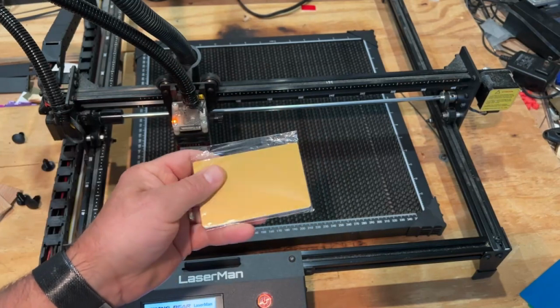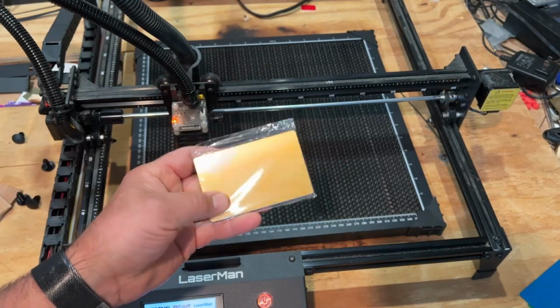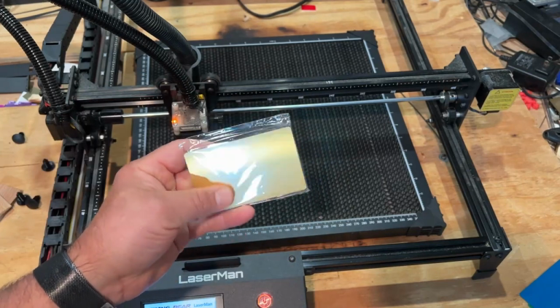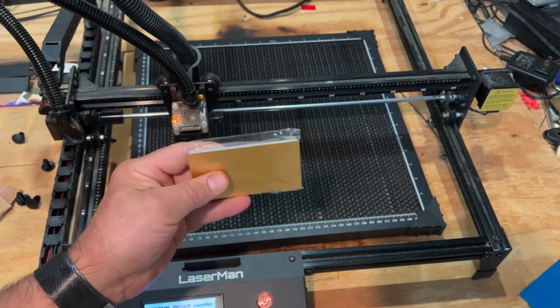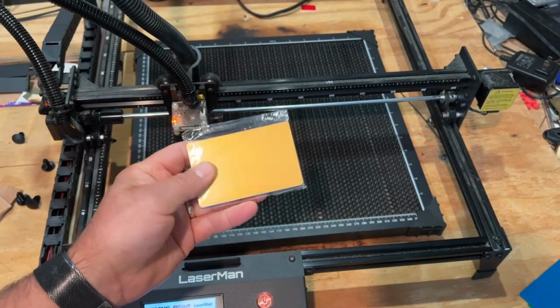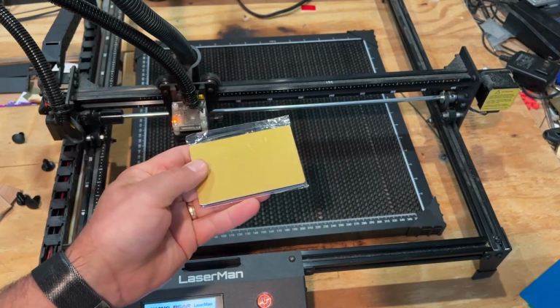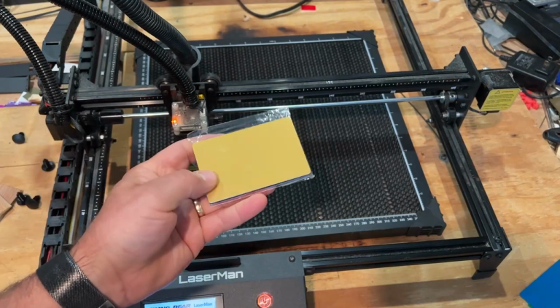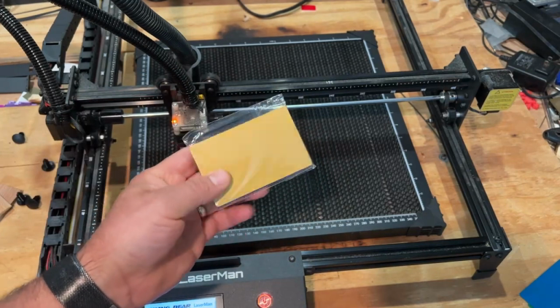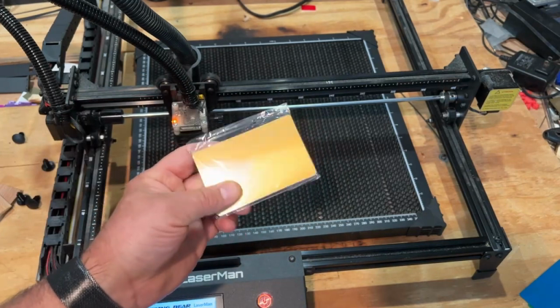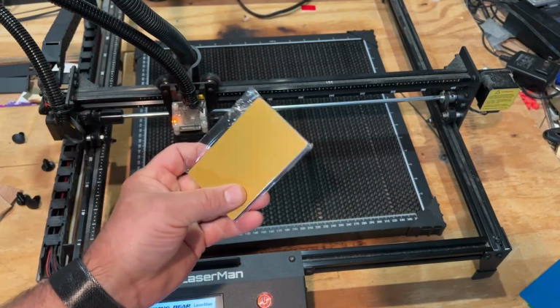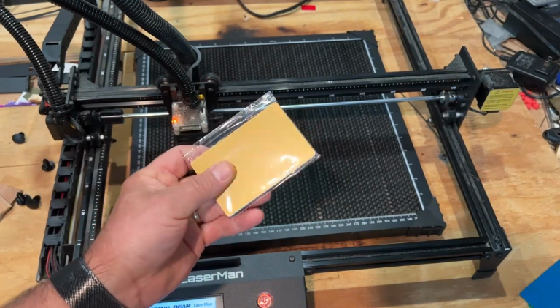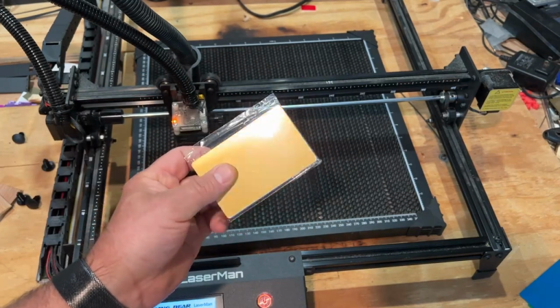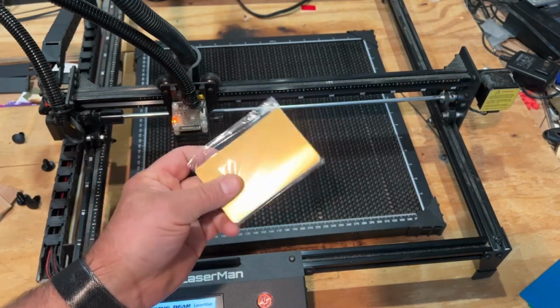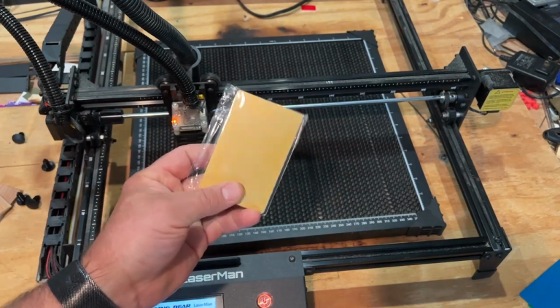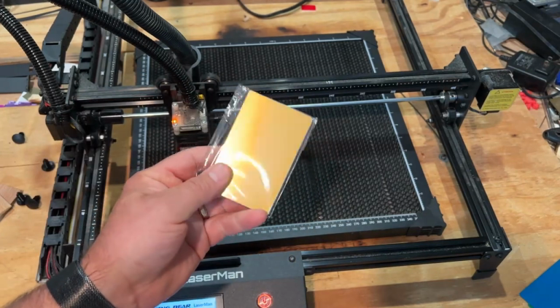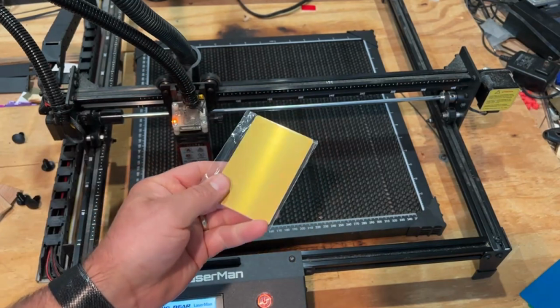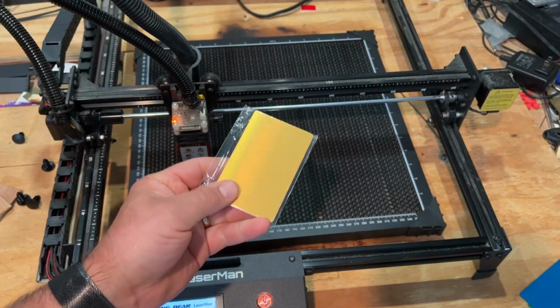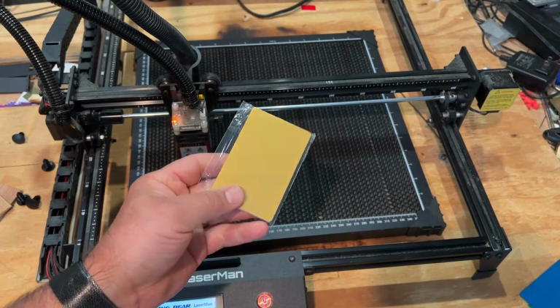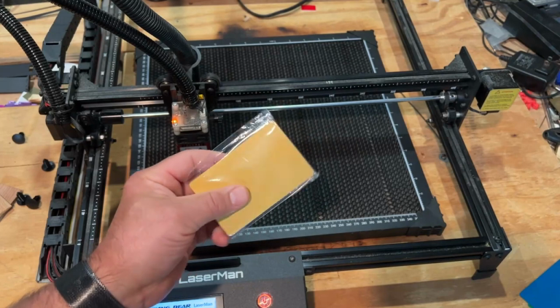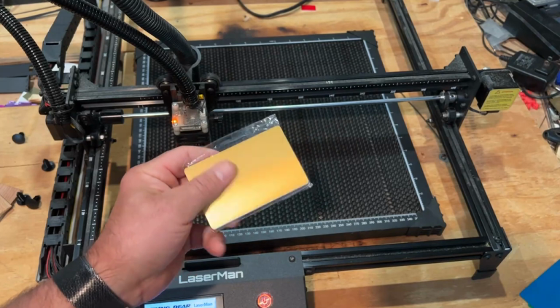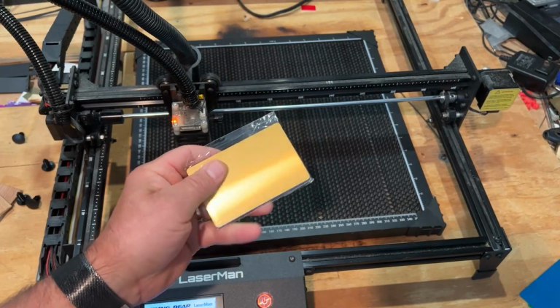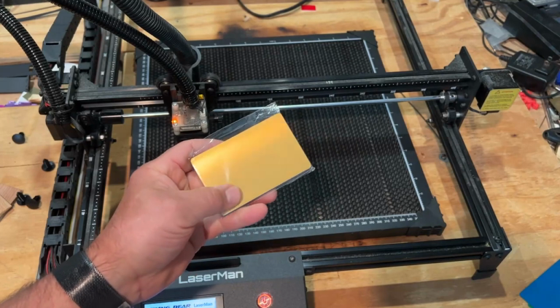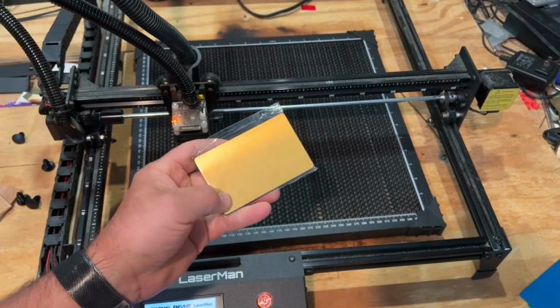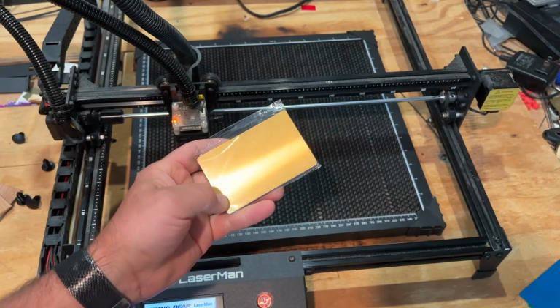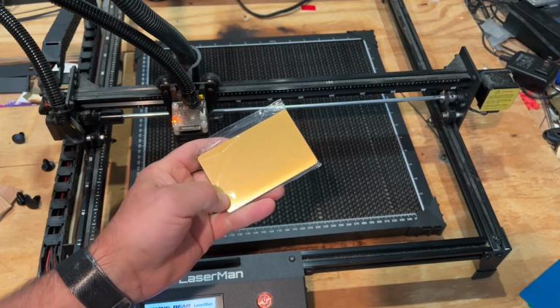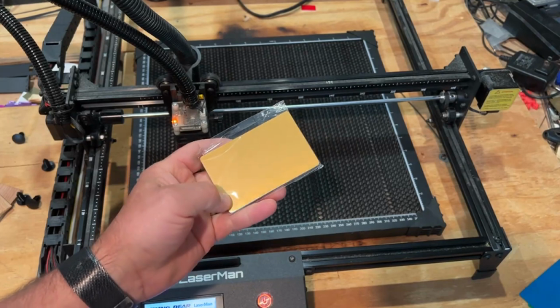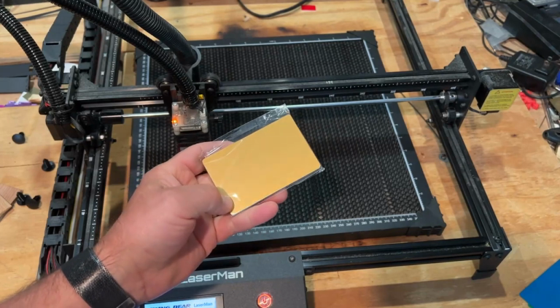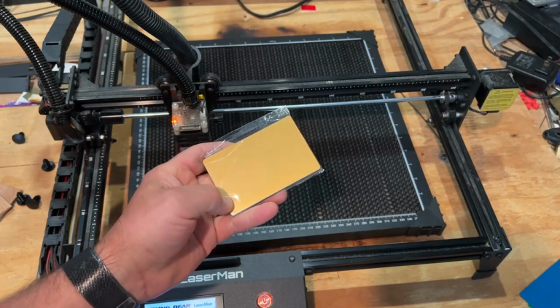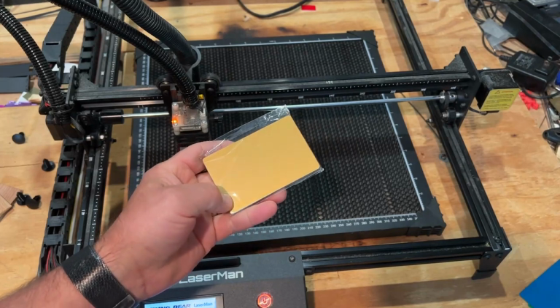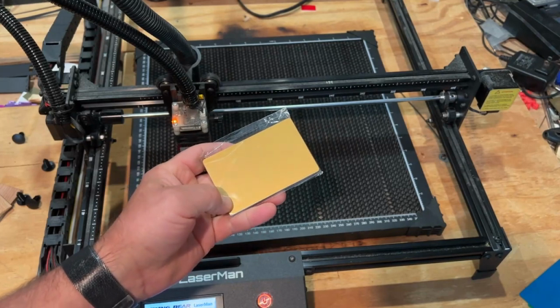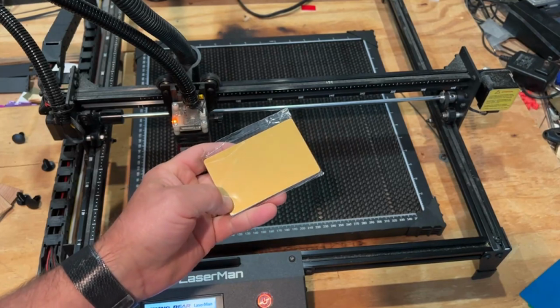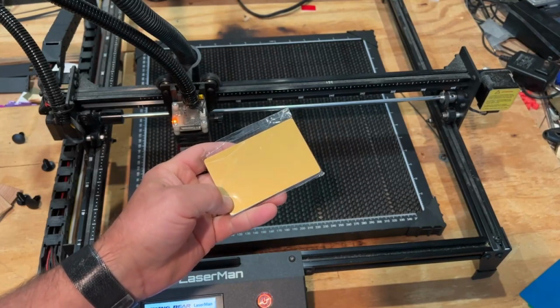Friends, one other added bonus: in the kits you get some aluminum sheets so you can make cool items as well.